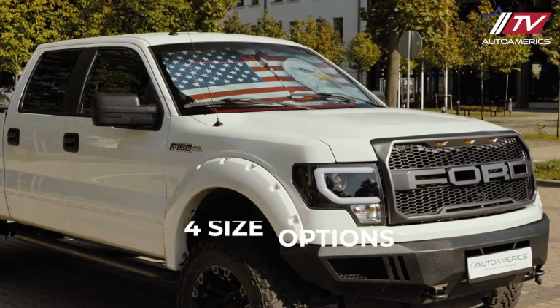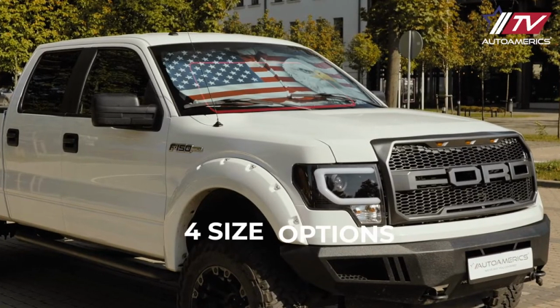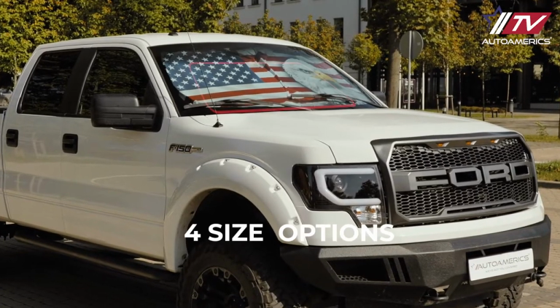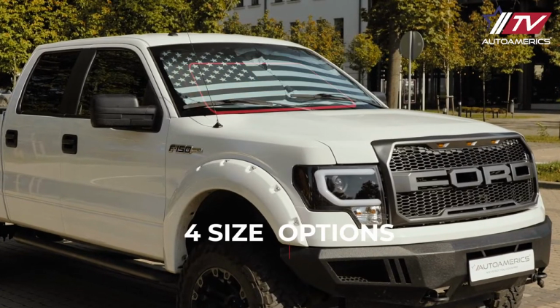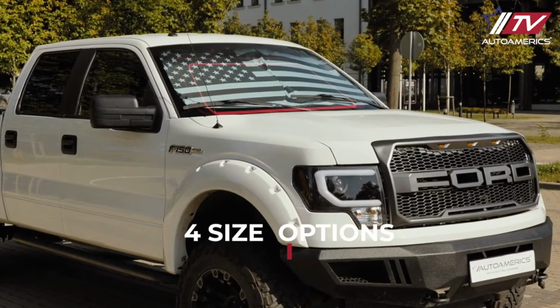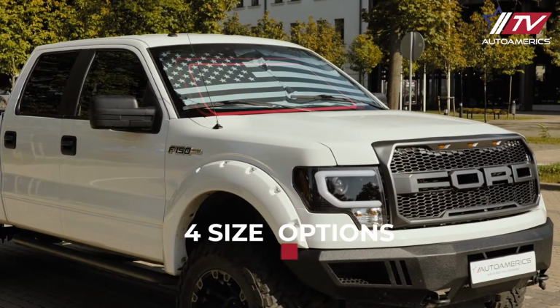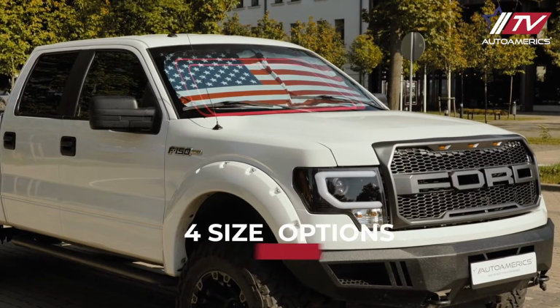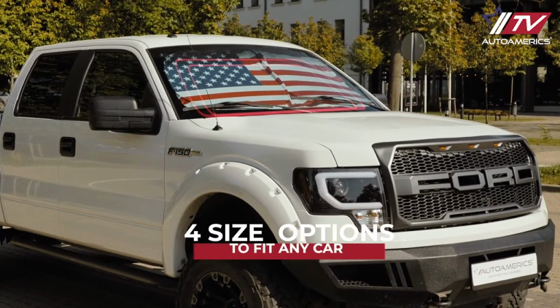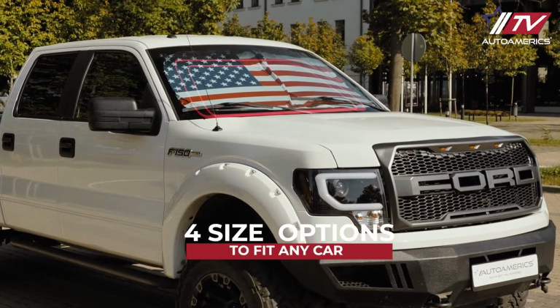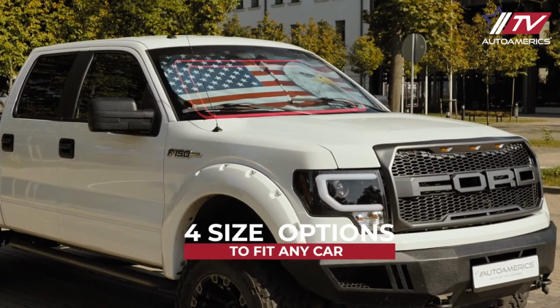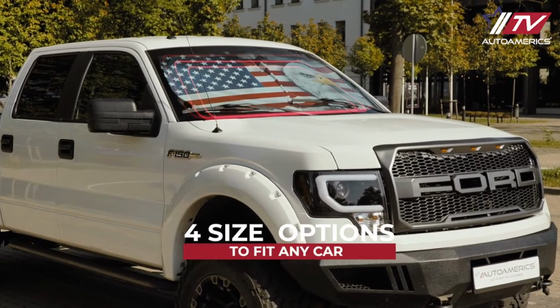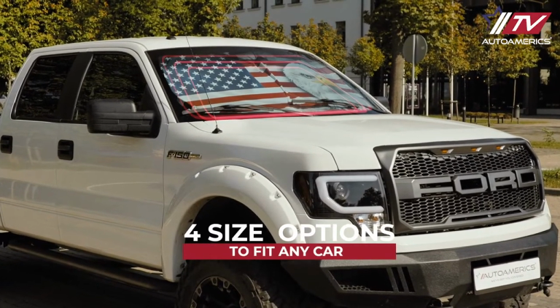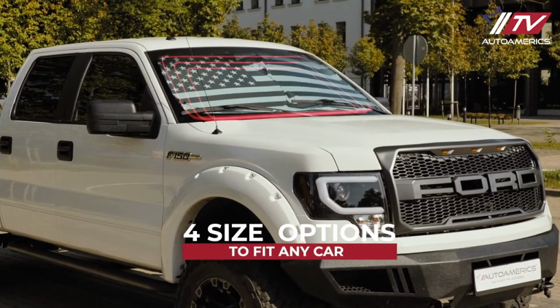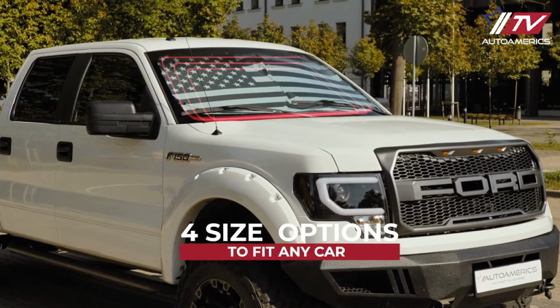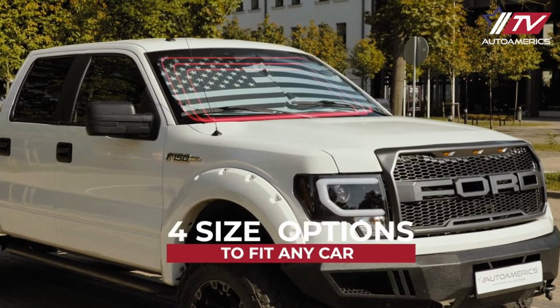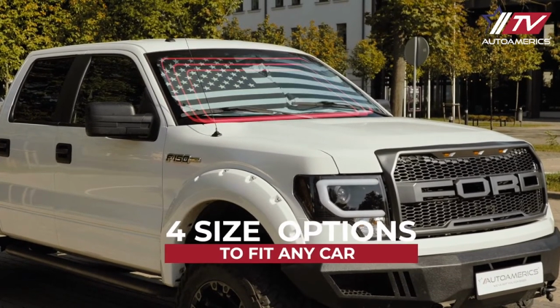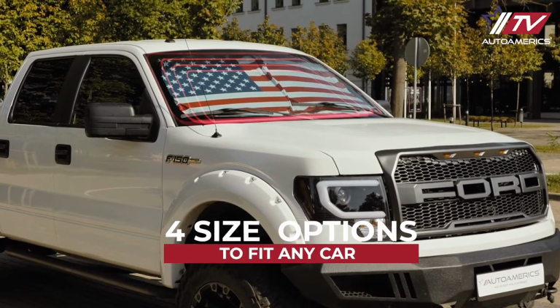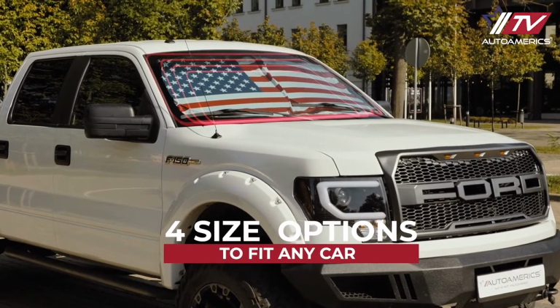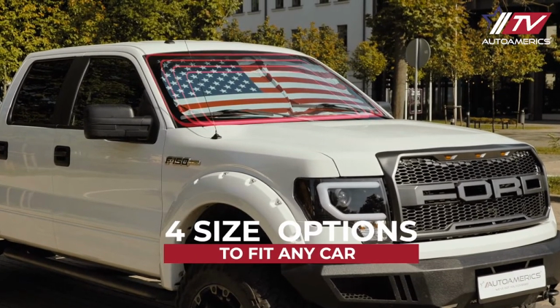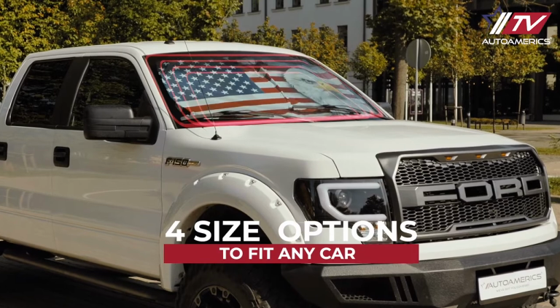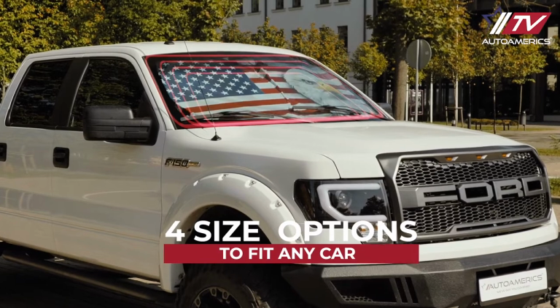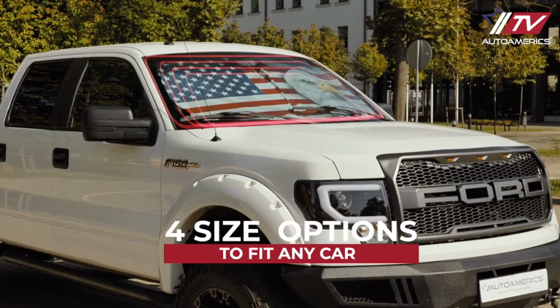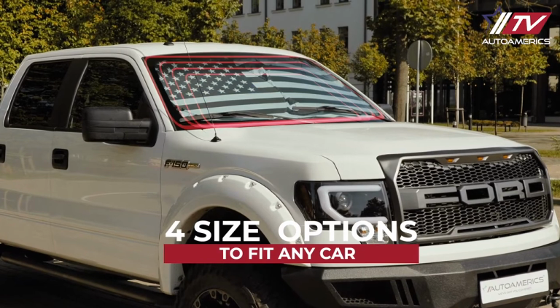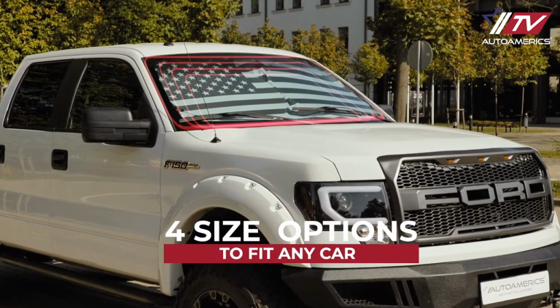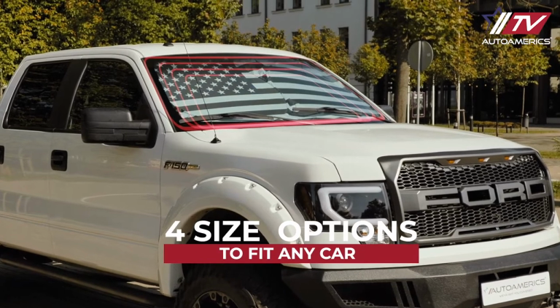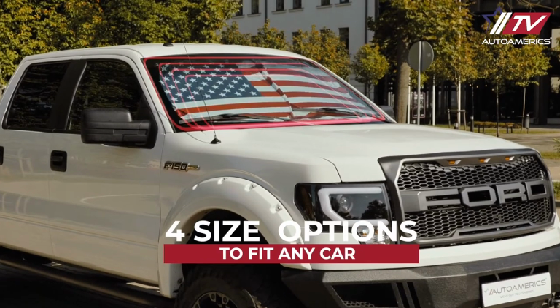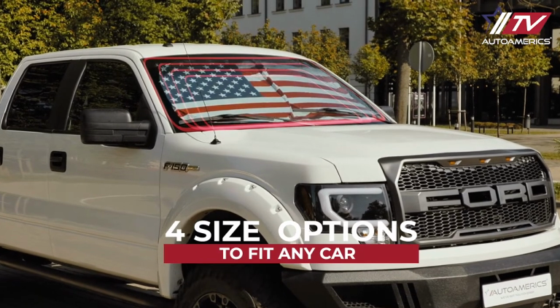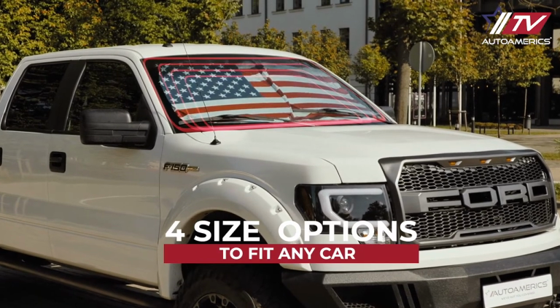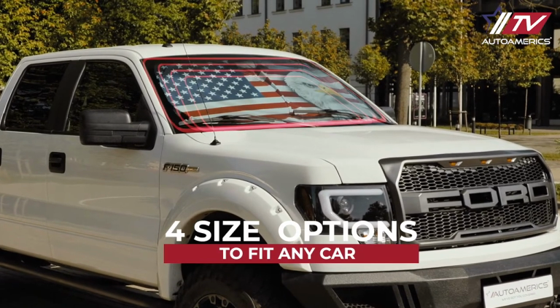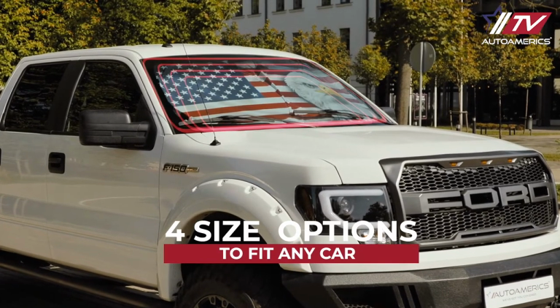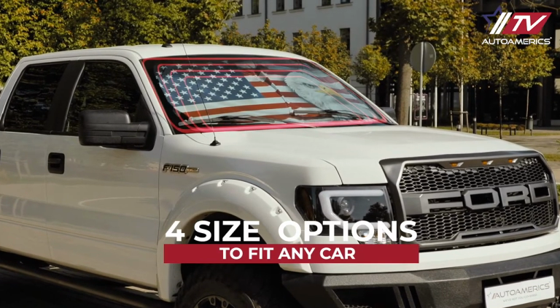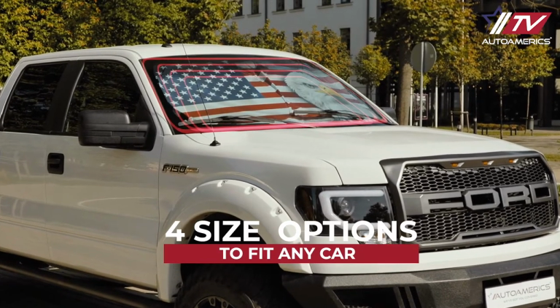All the designs come in four different sizes to fit any car: sedan, mid-size SUV or truck.